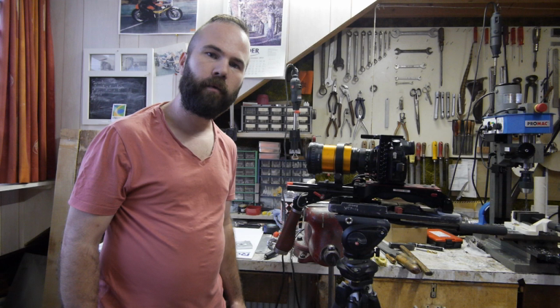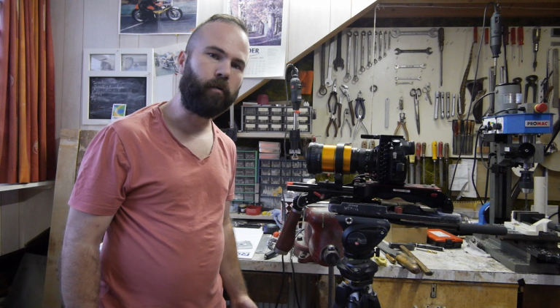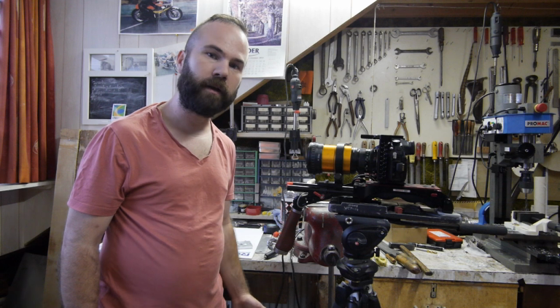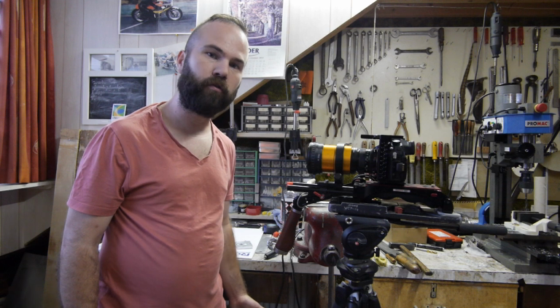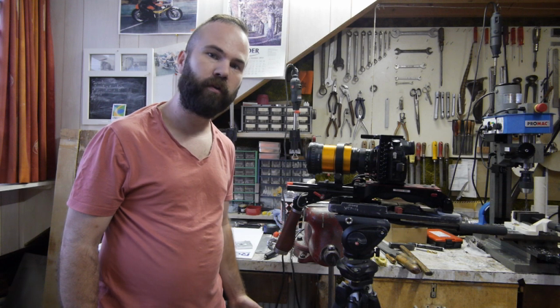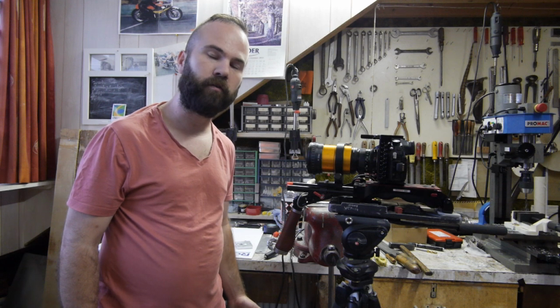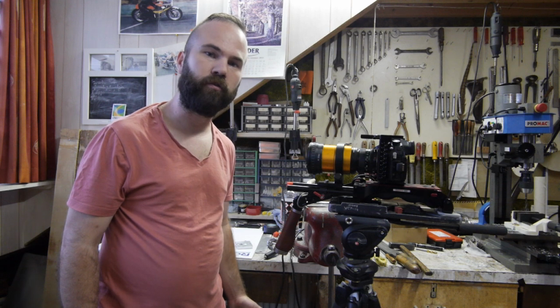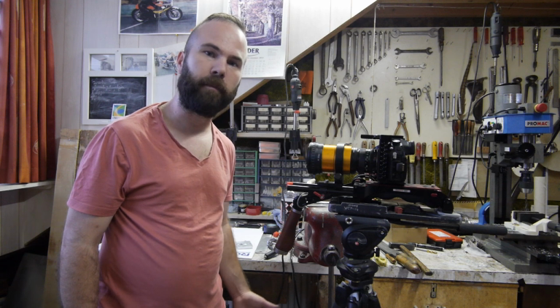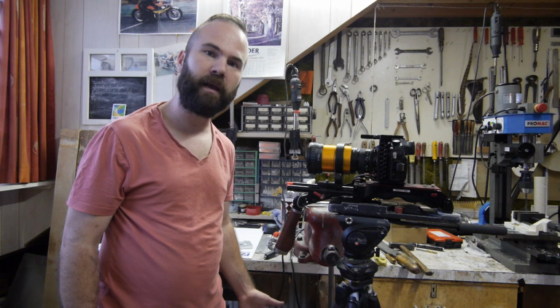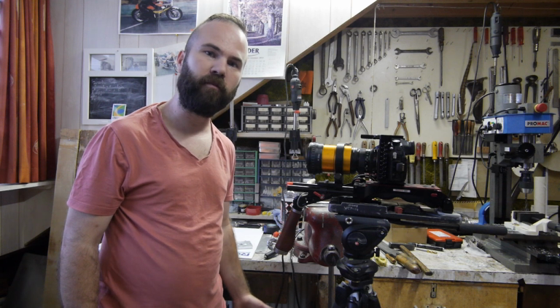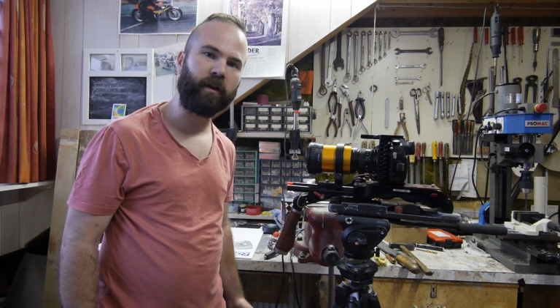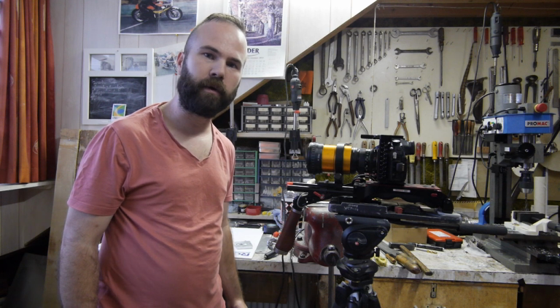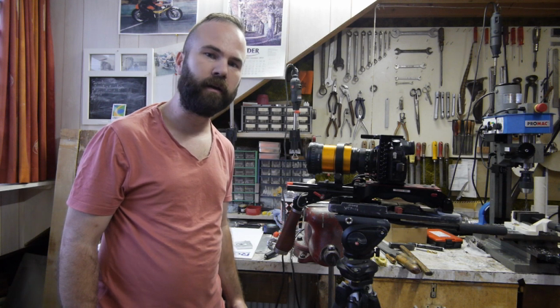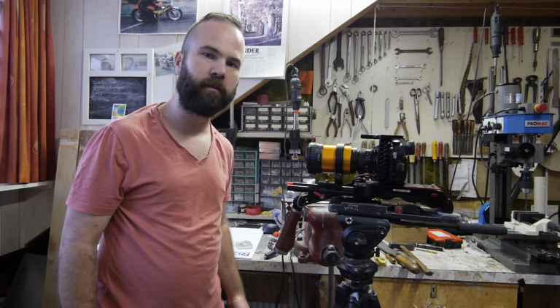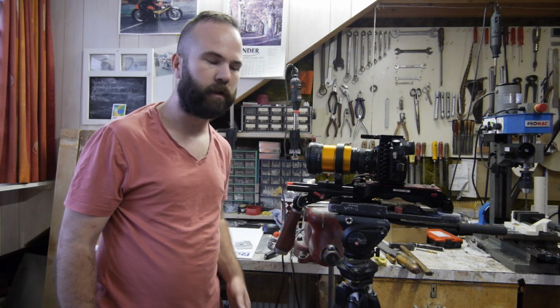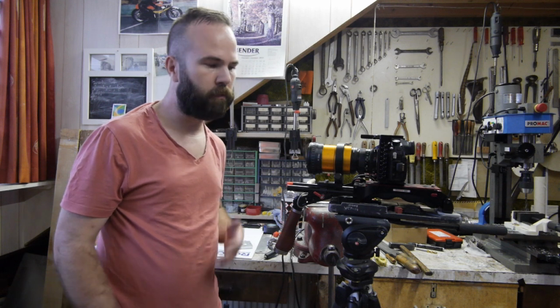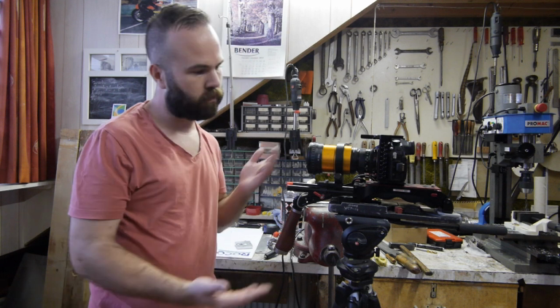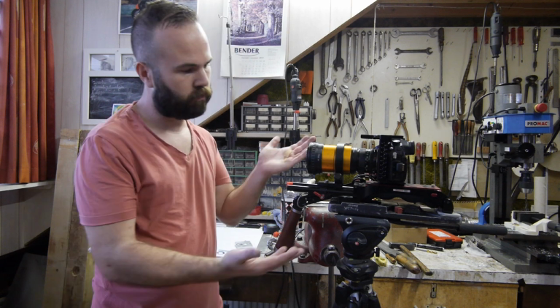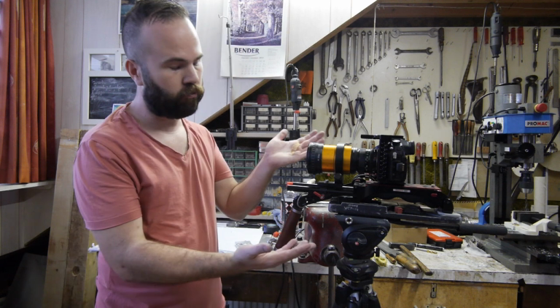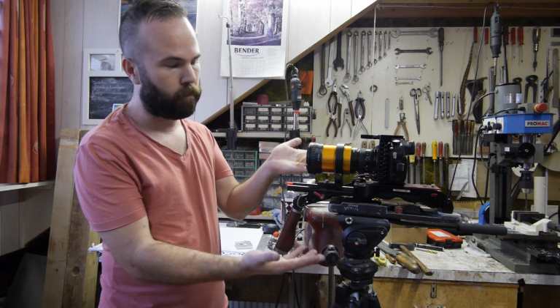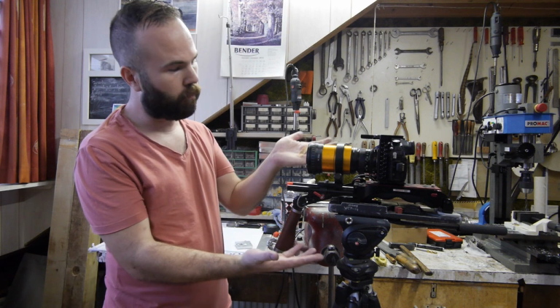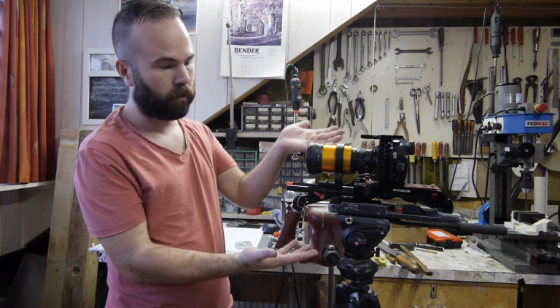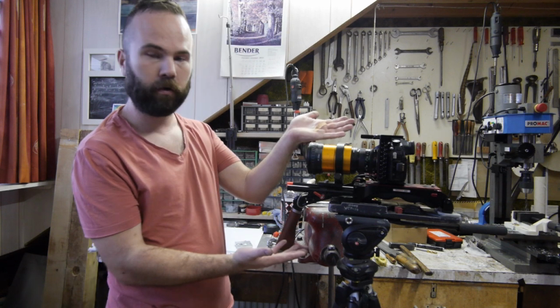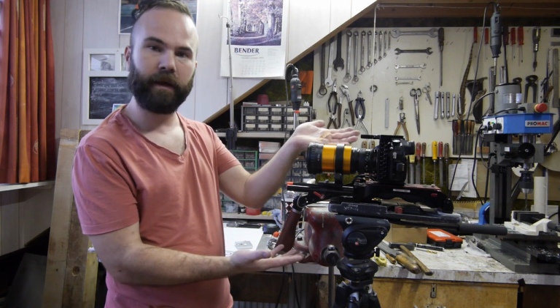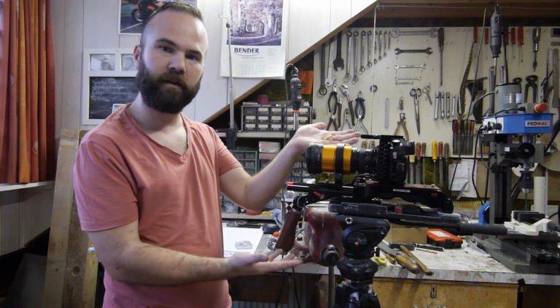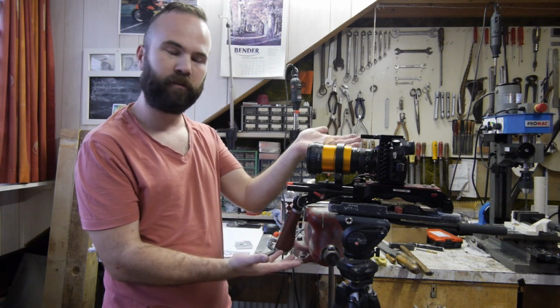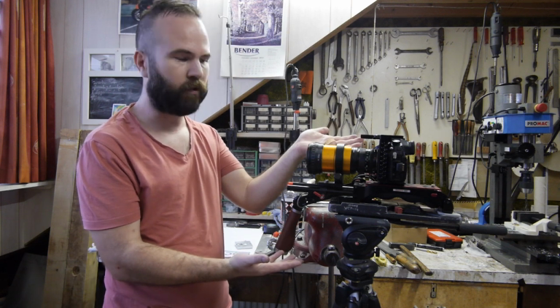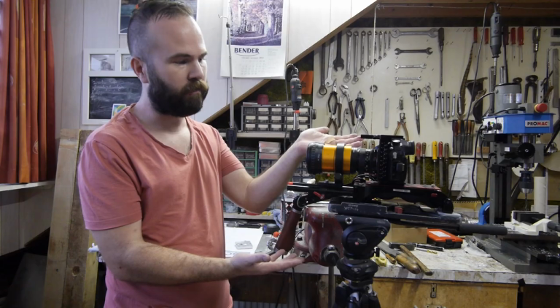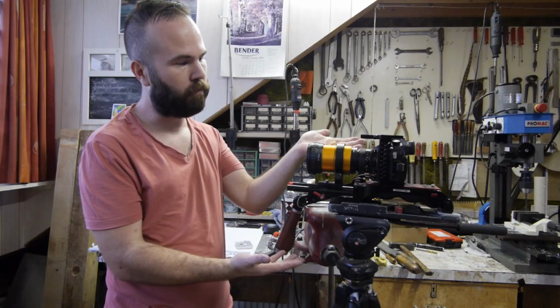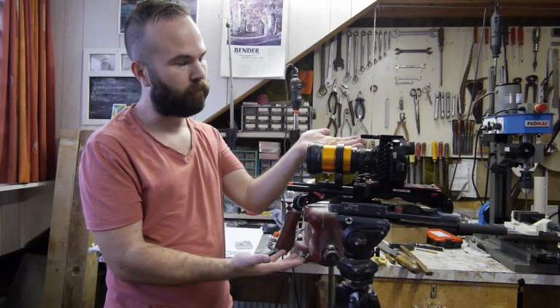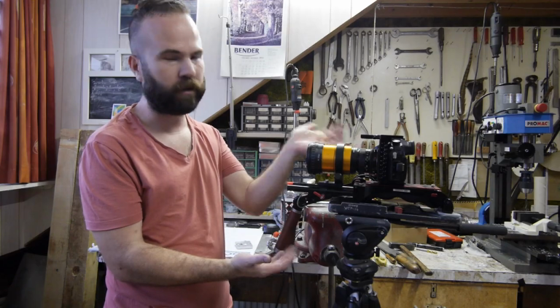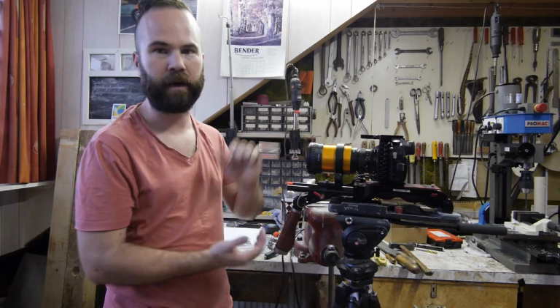Welcome by Dutch Video Shooter, my name is Victor Bart and today we're going to do some more work on my GH5 anamorphic rig.